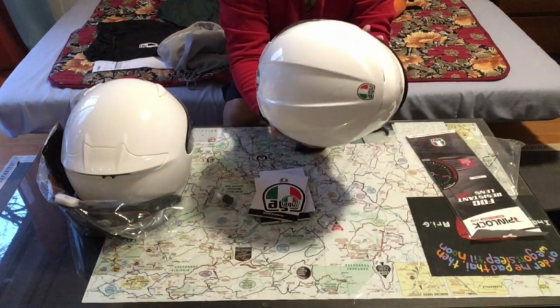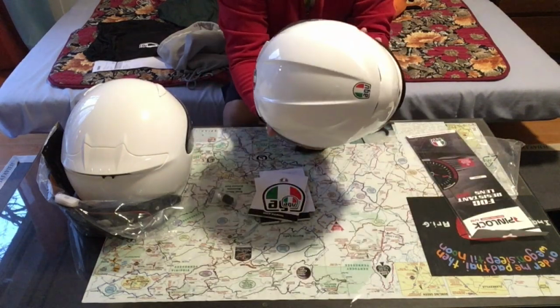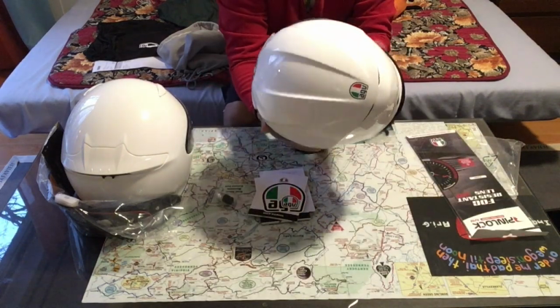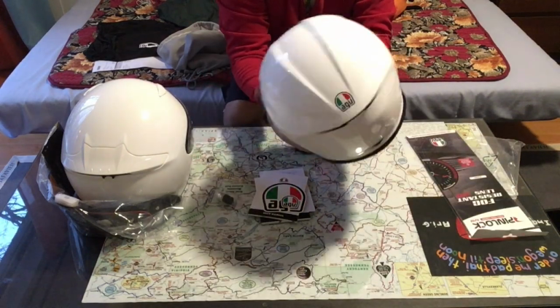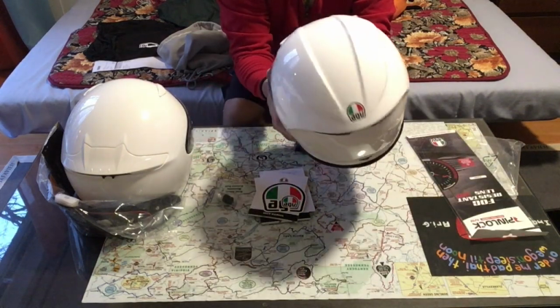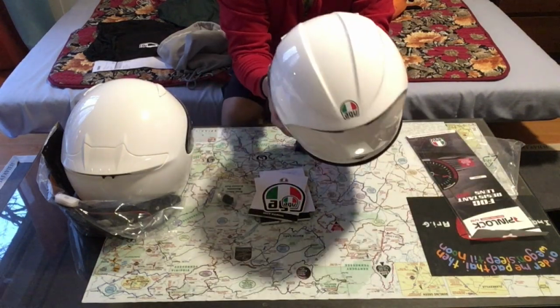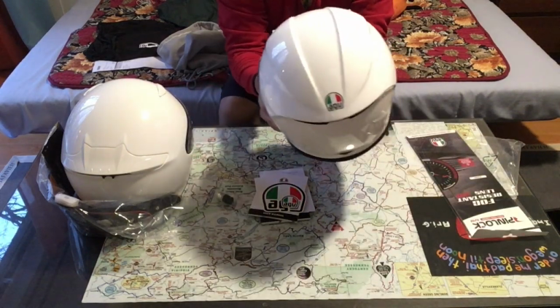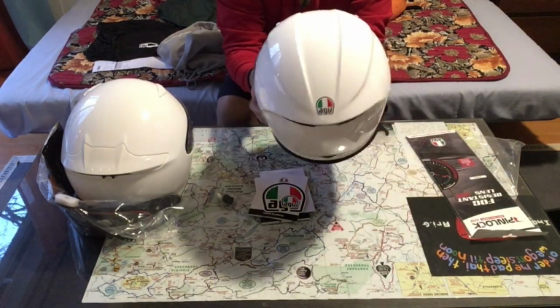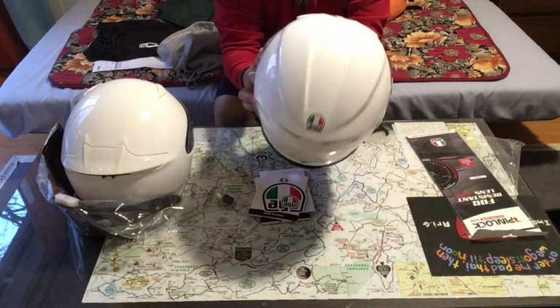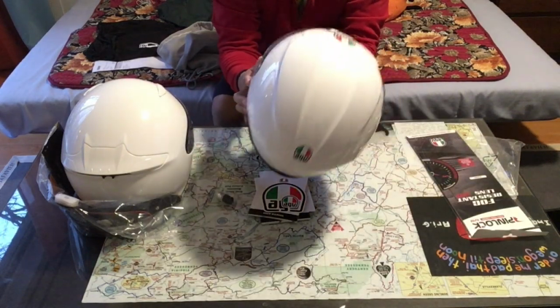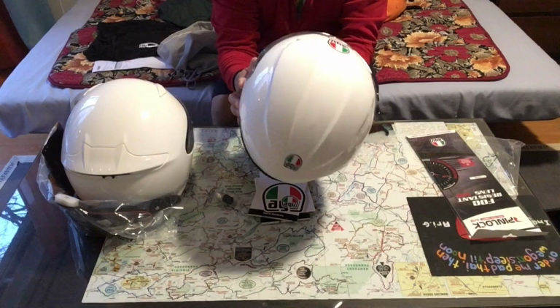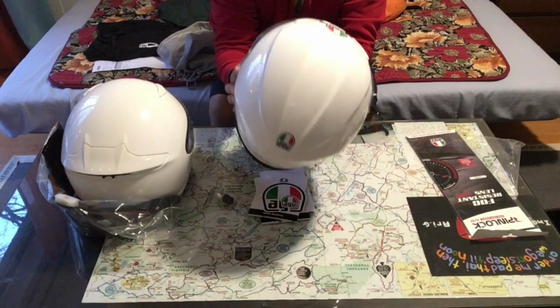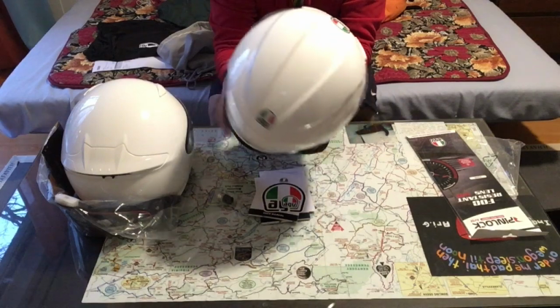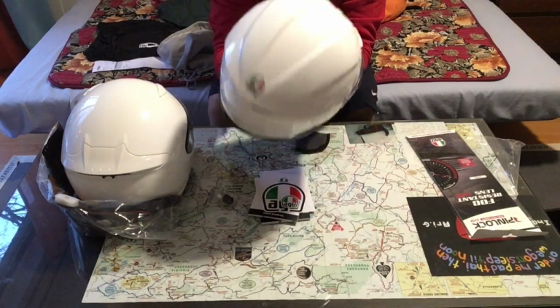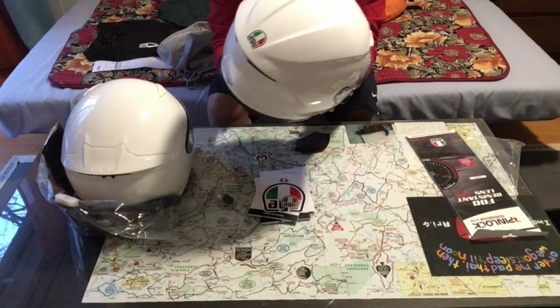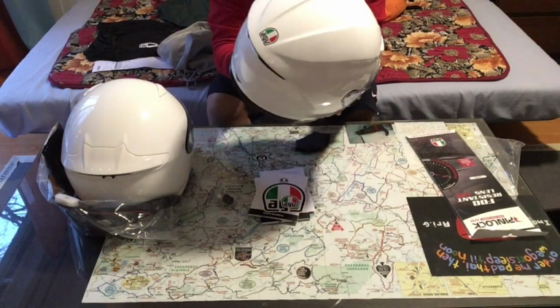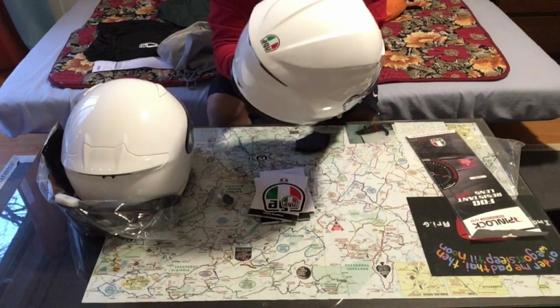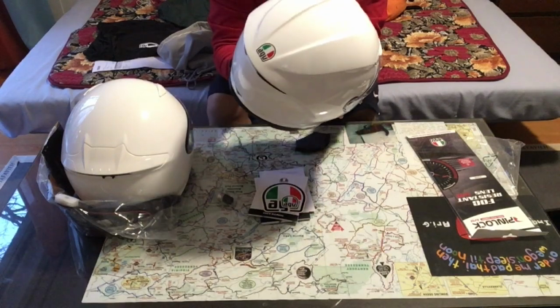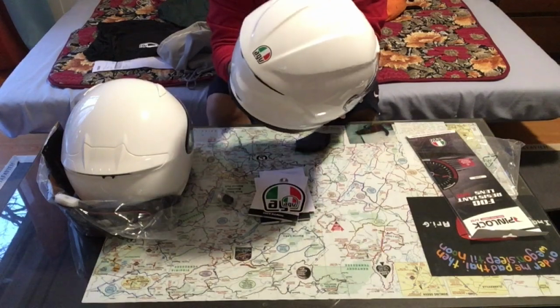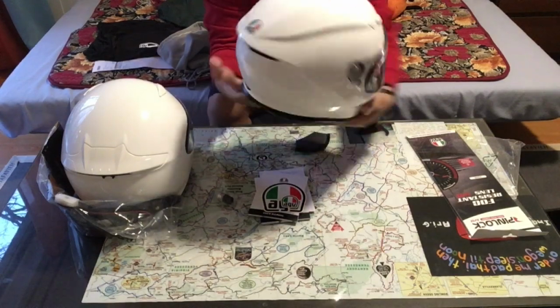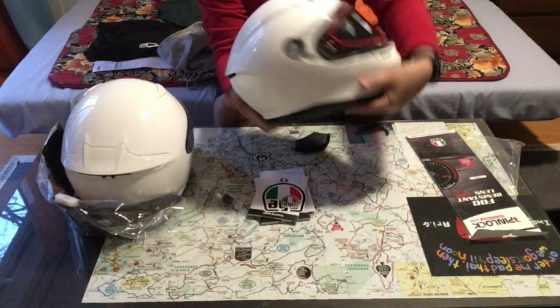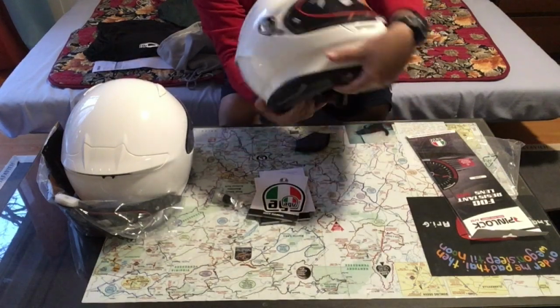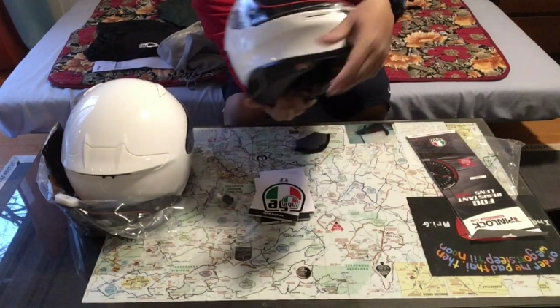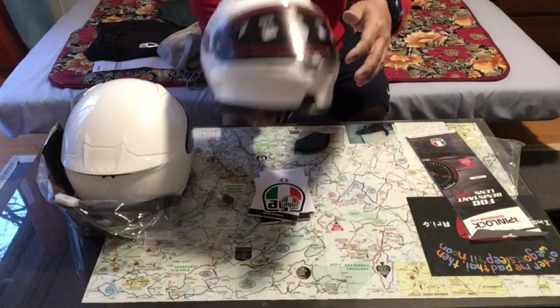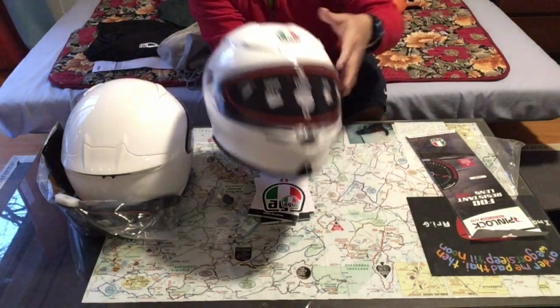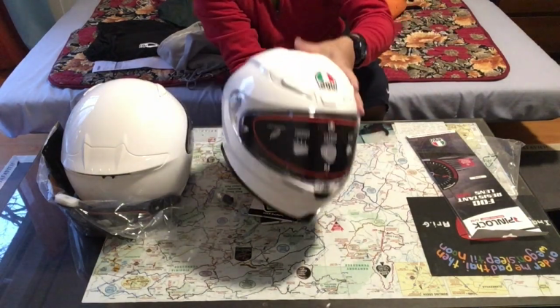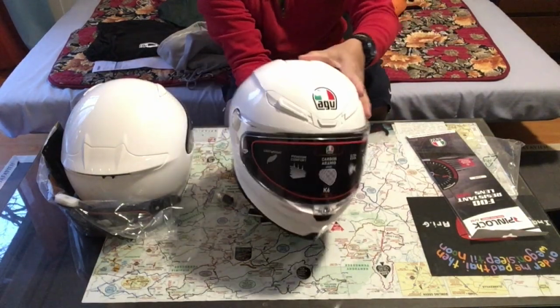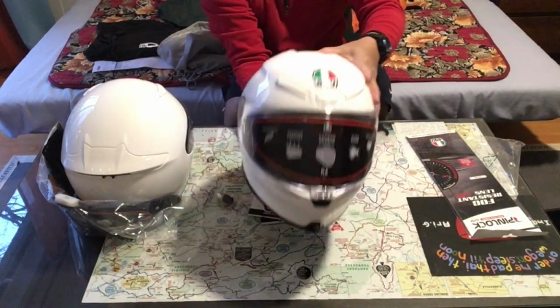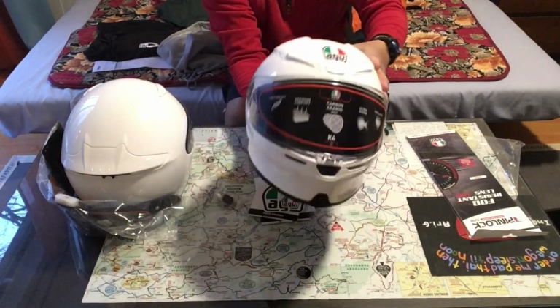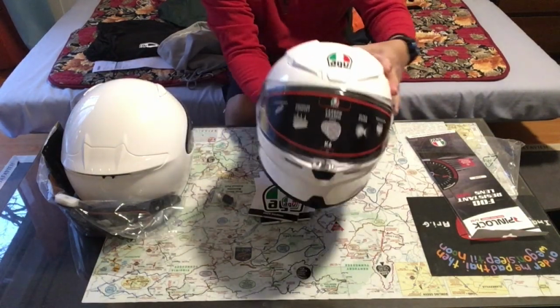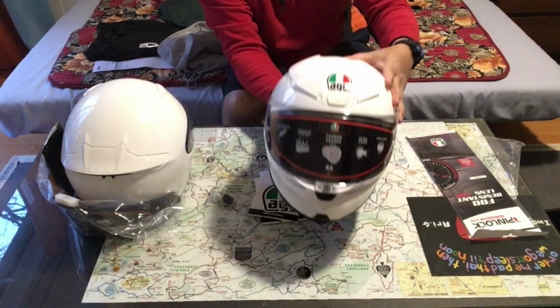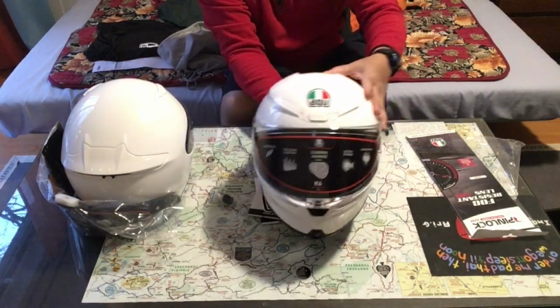And that's about it for now. This is just an unboxing. No biggie.